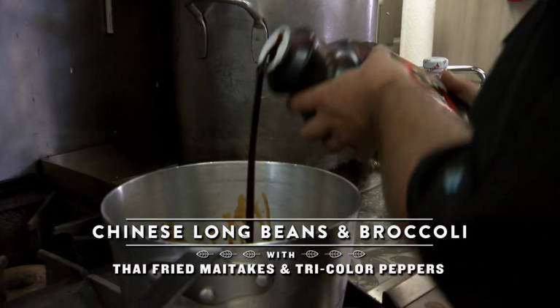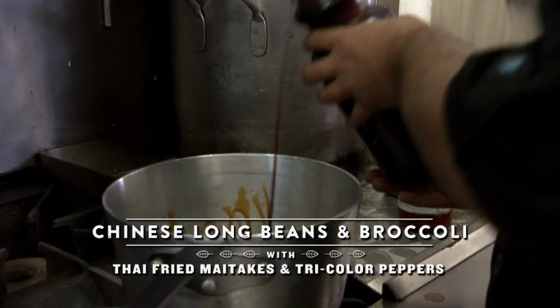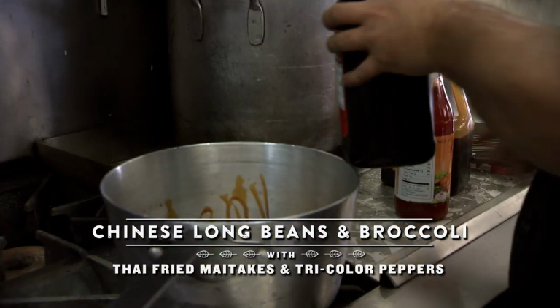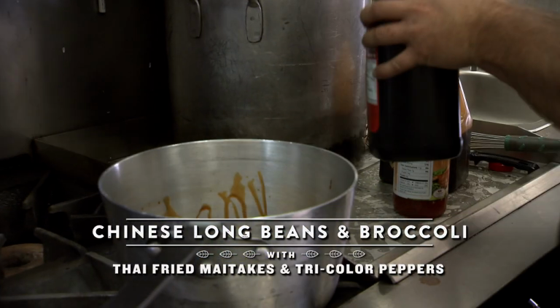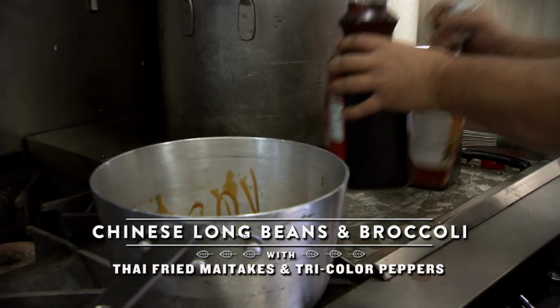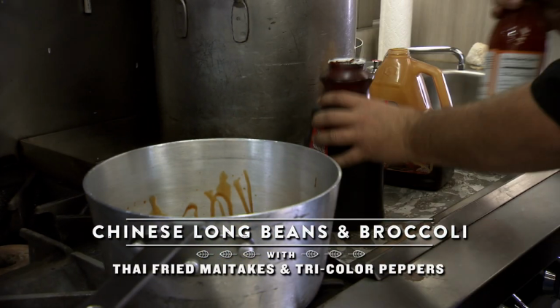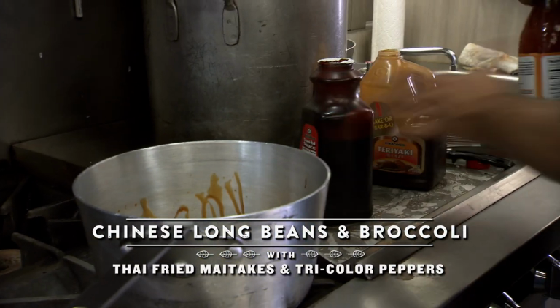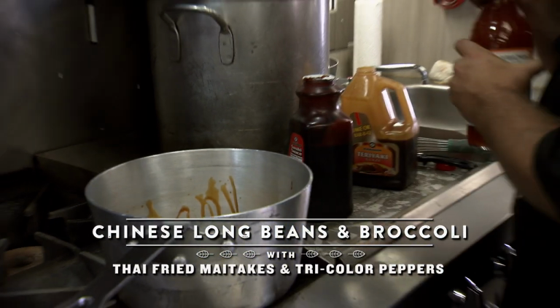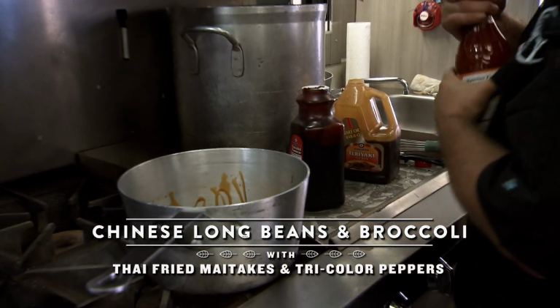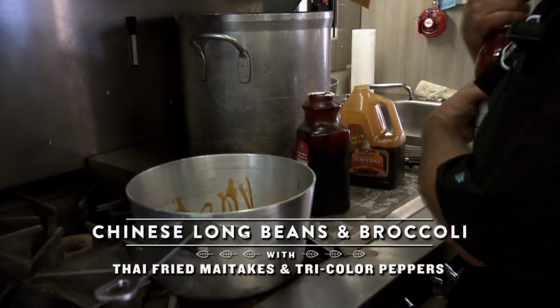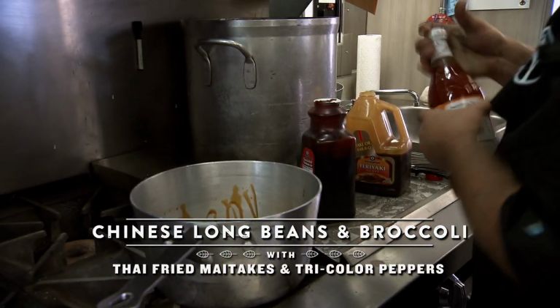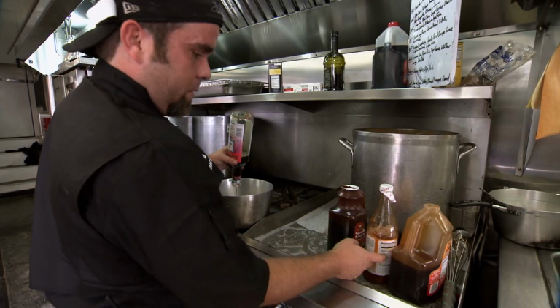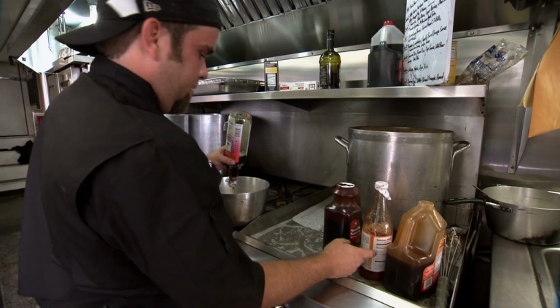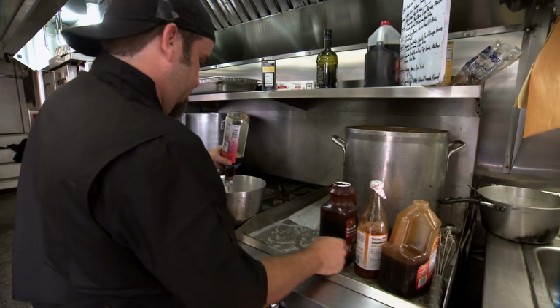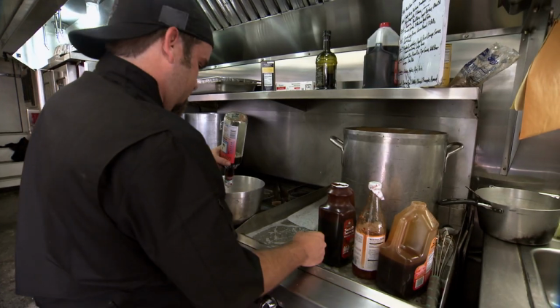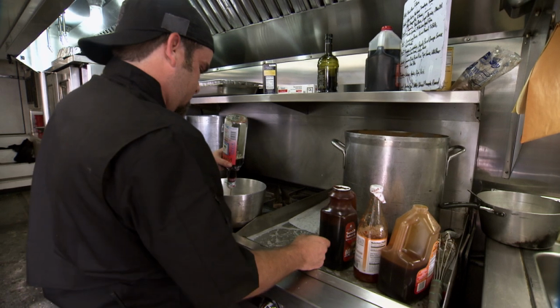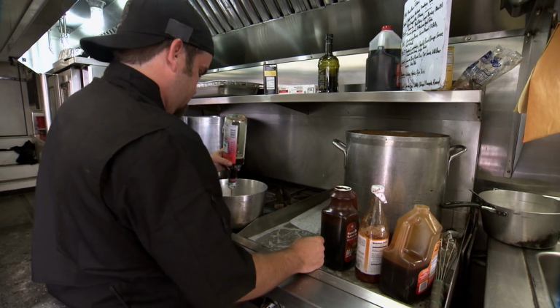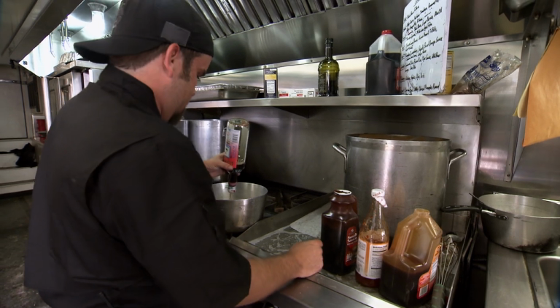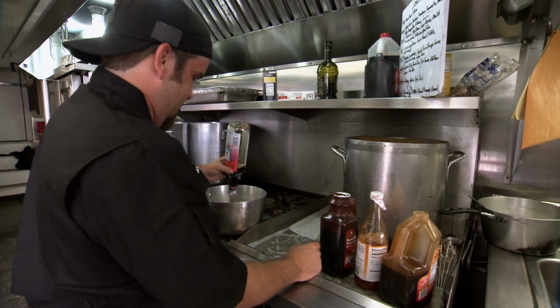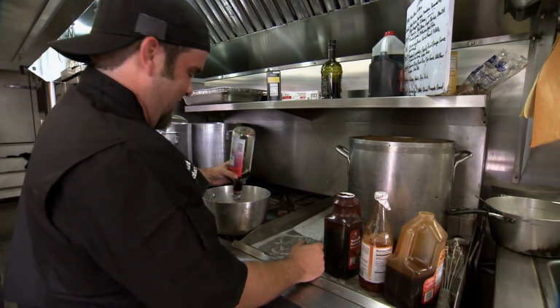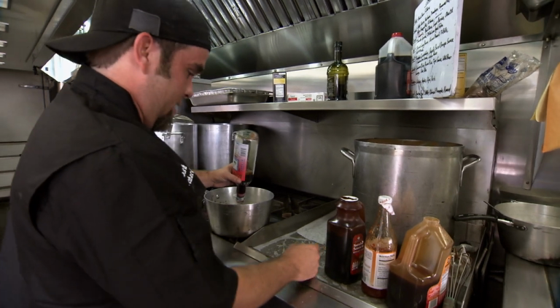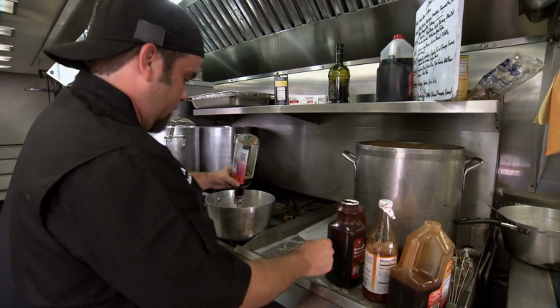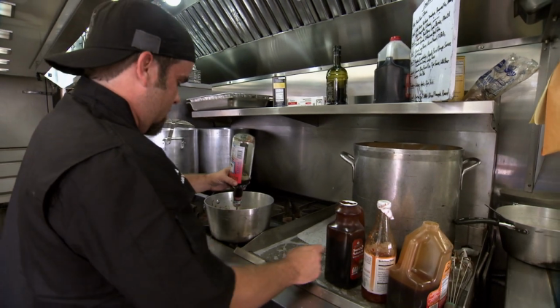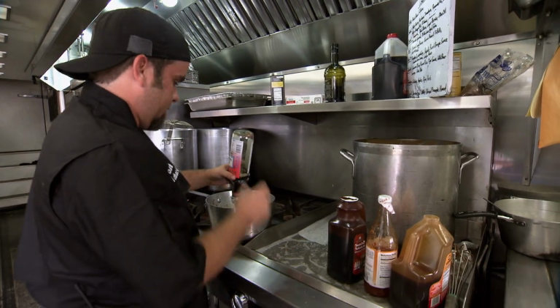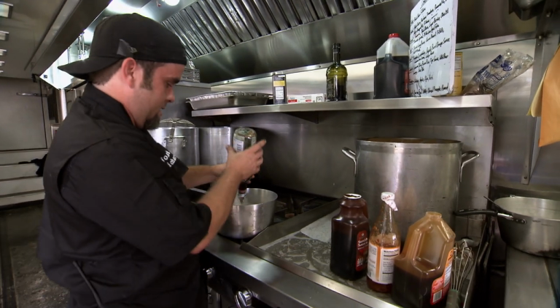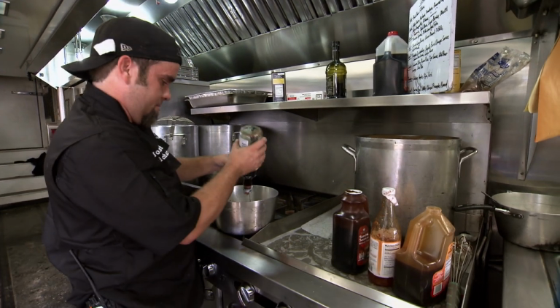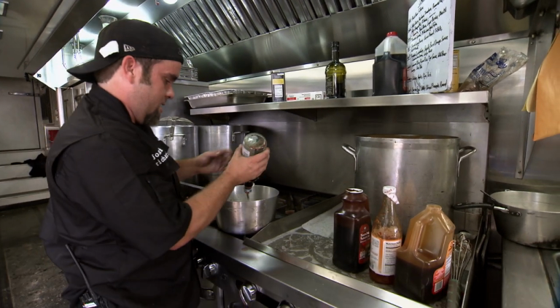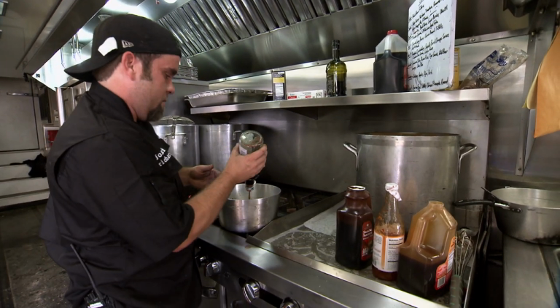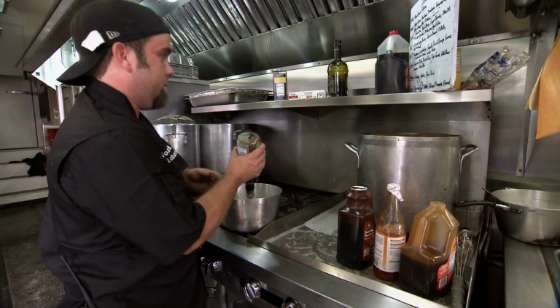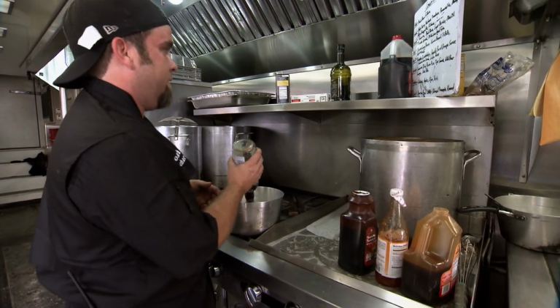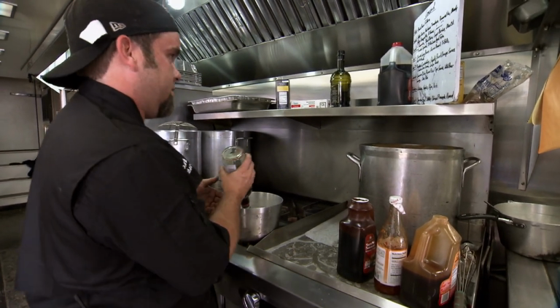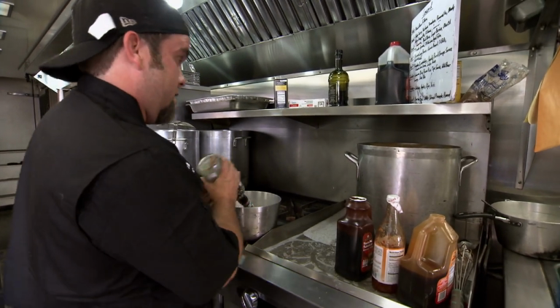This is my base — I got teriyaki, some sweet chili sauce, some eel sauce, and then I'm cutting it with some fish sauce.